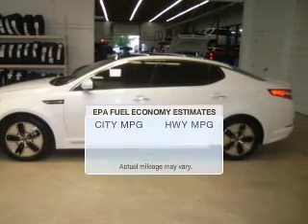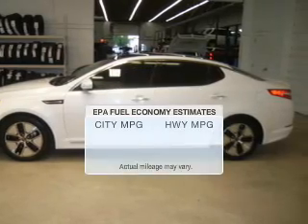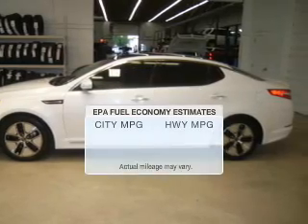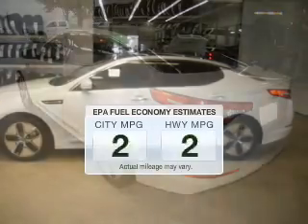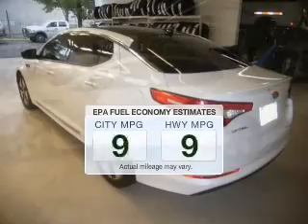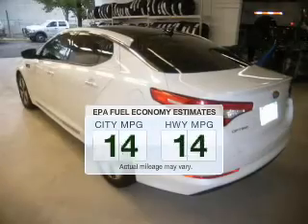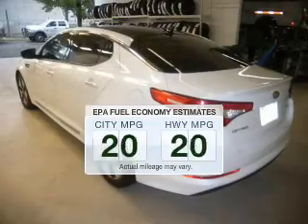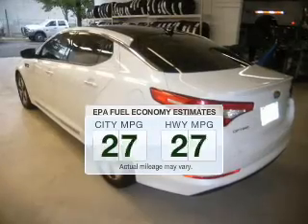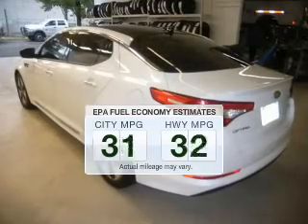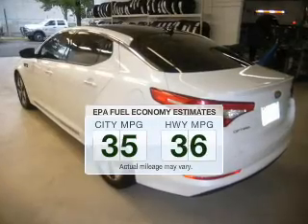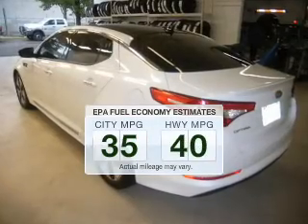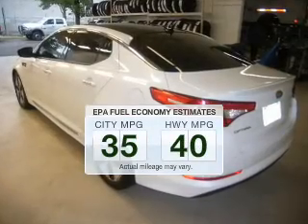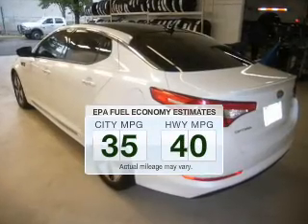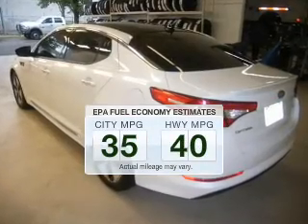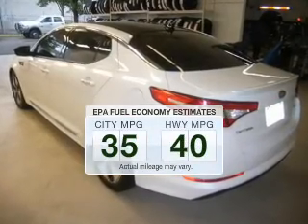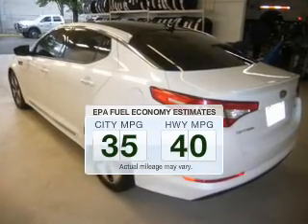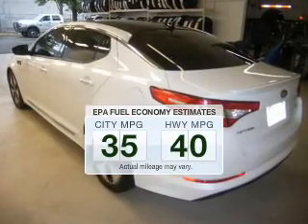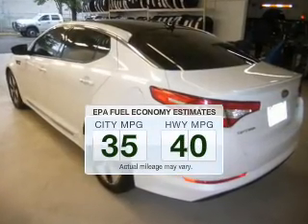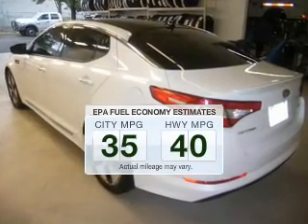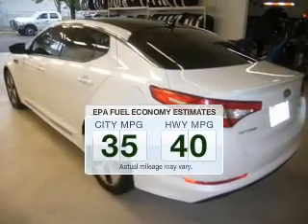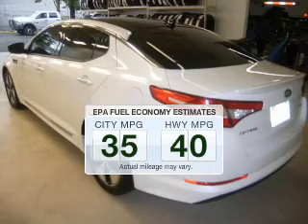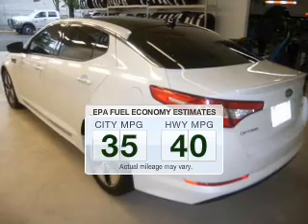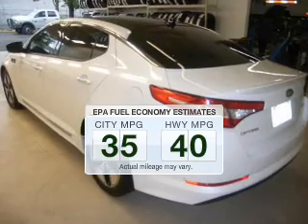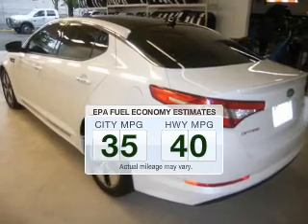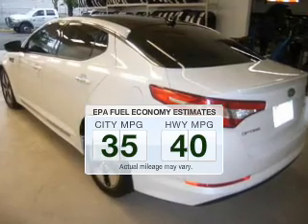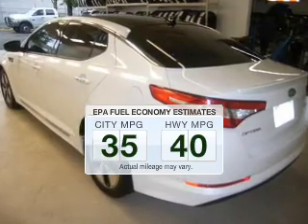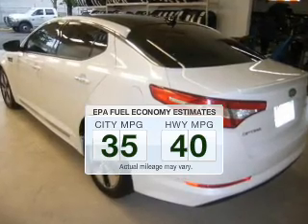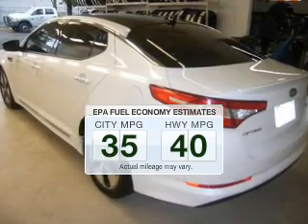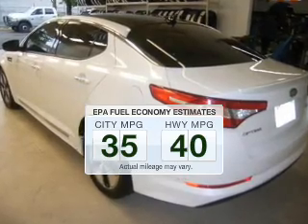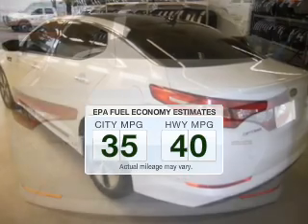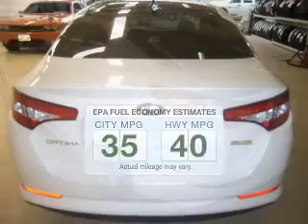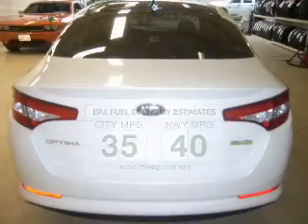Better gas mileage means better long-term driving, and this ride delivers with a great low fuel consumption rate.